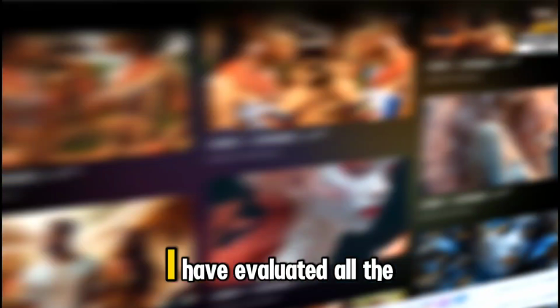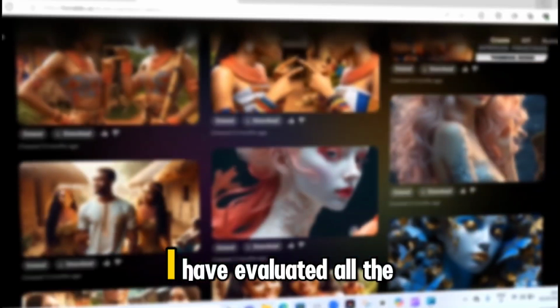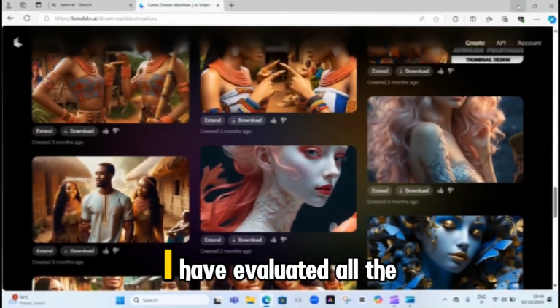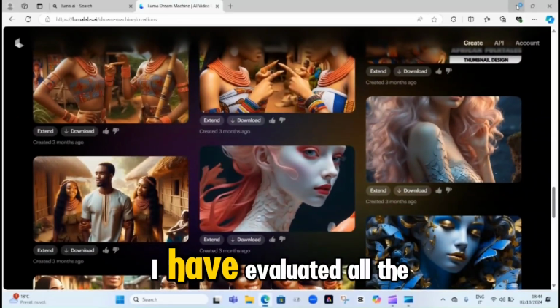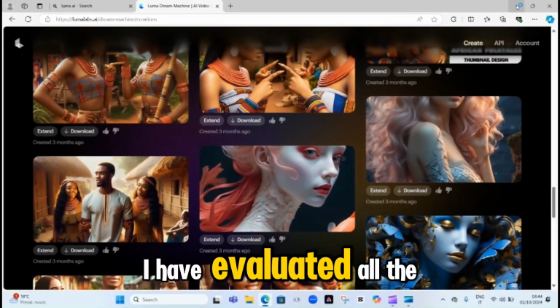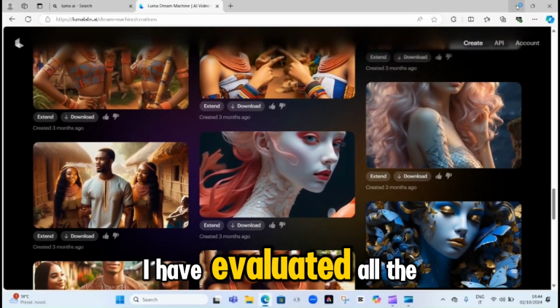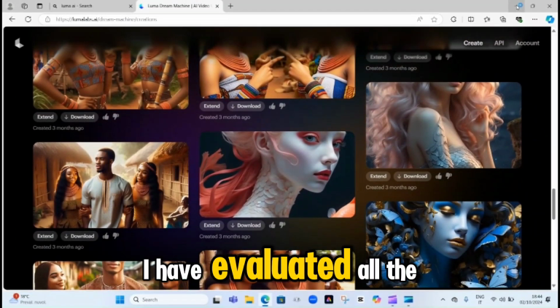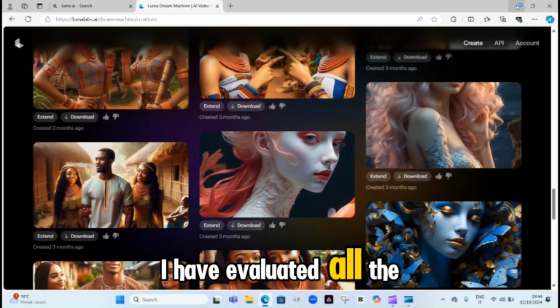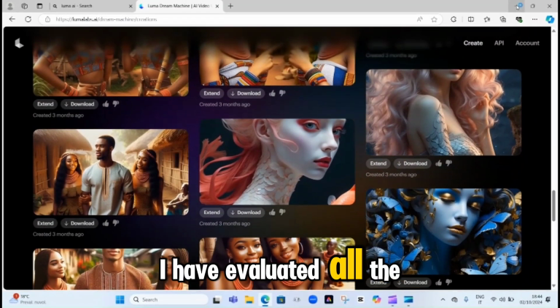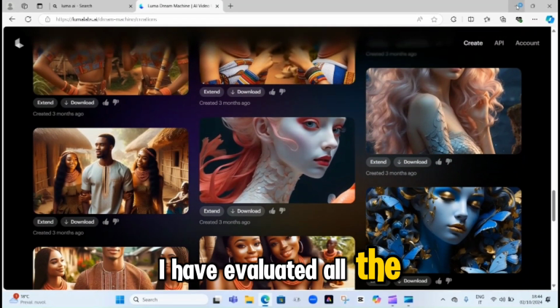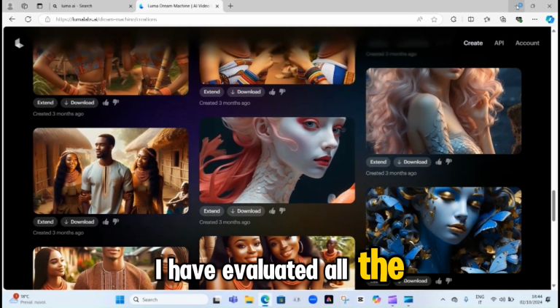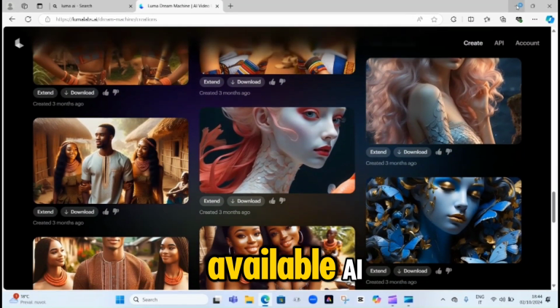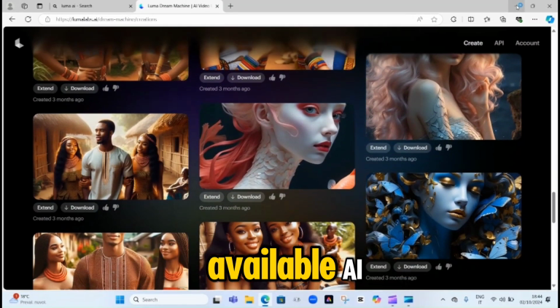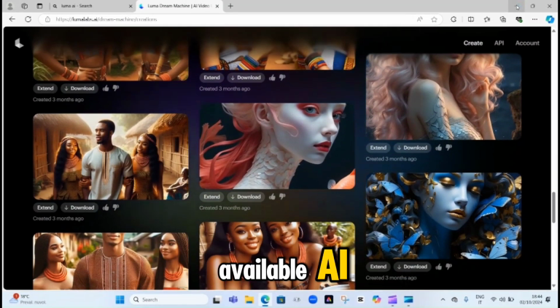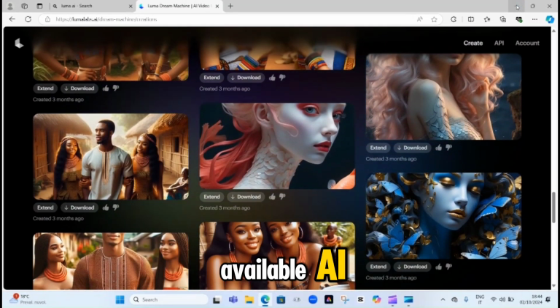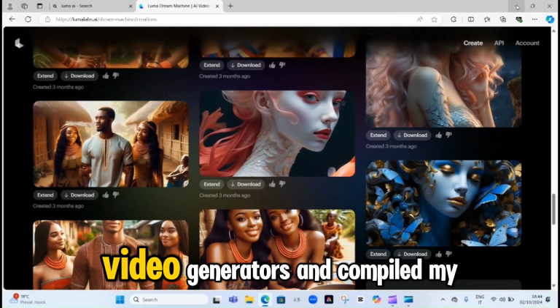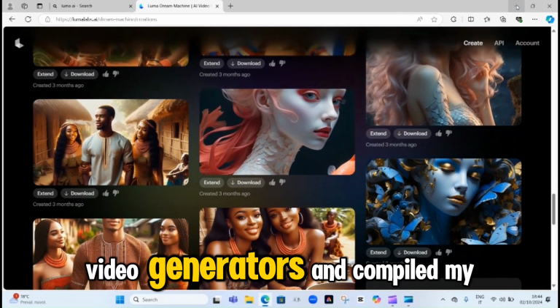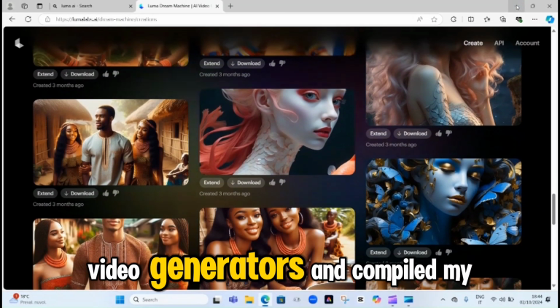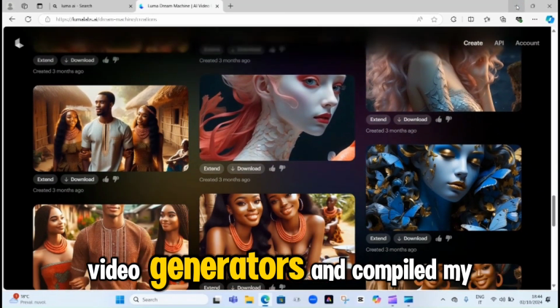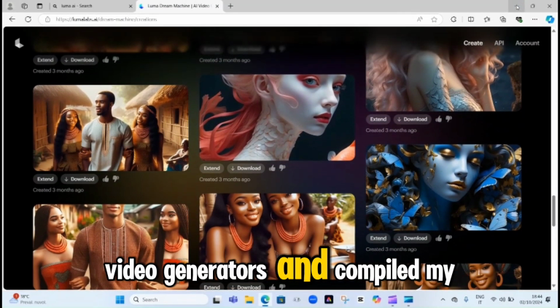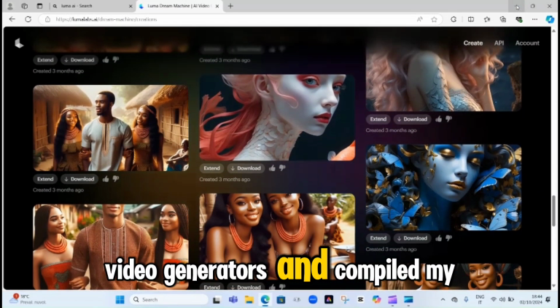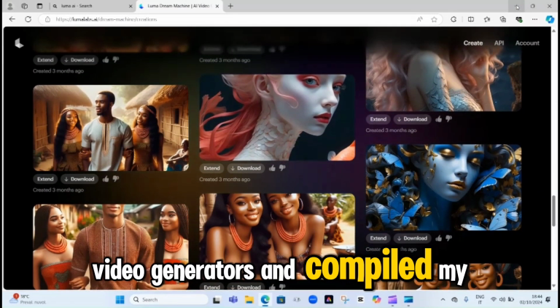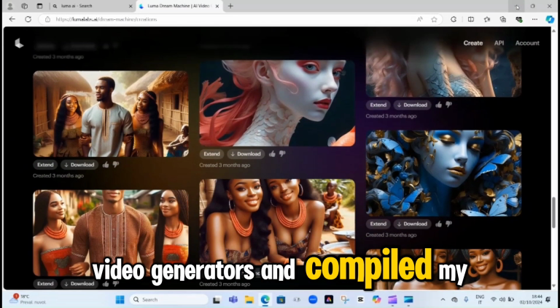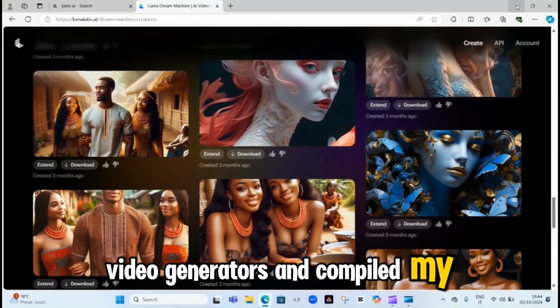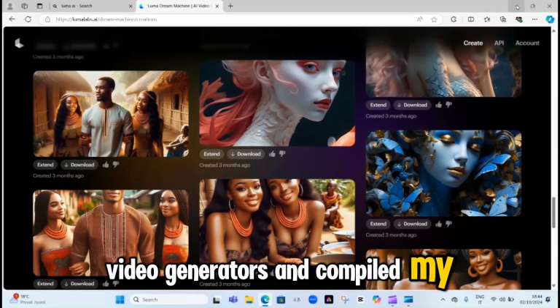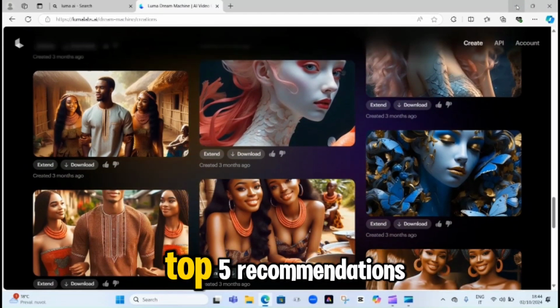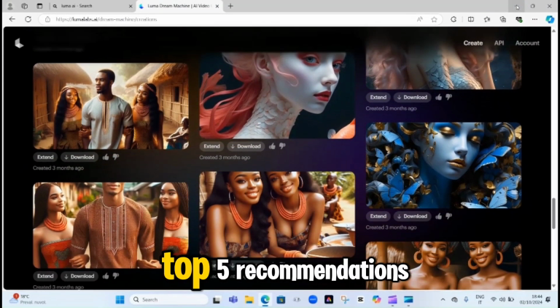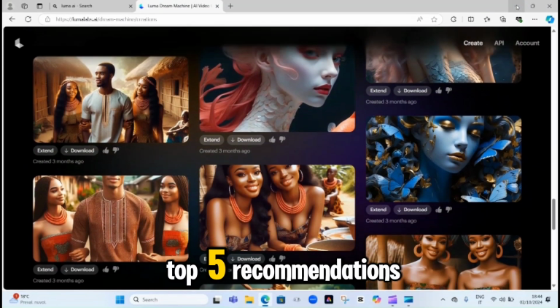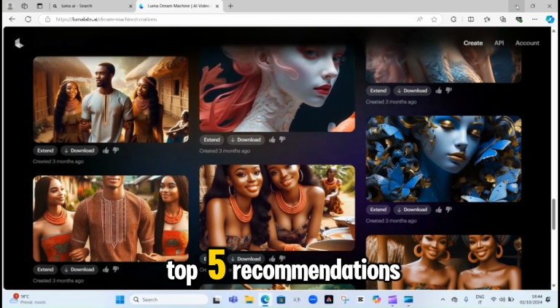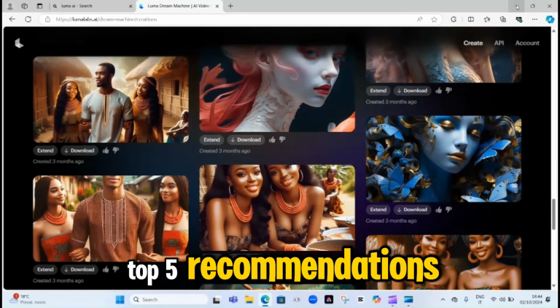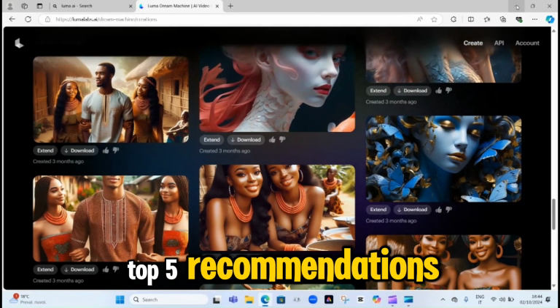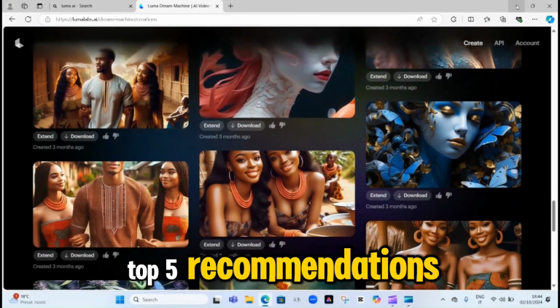I have evaluated all the available AI video generators and compiled my top 5 recommendations.